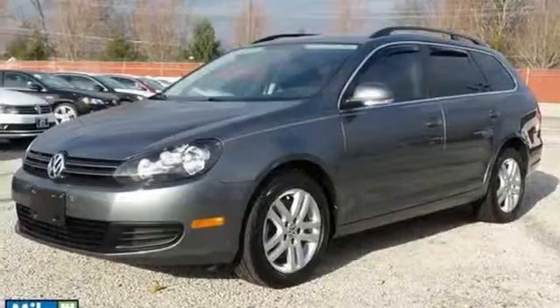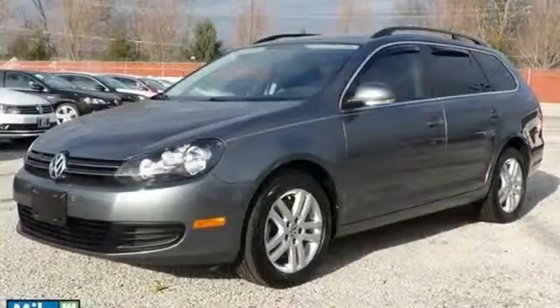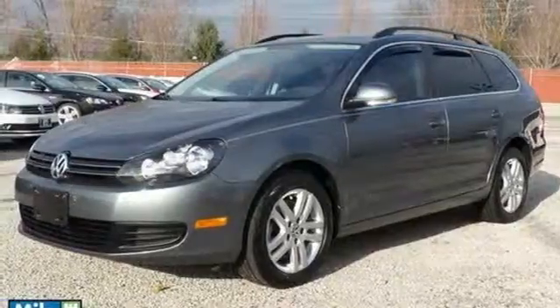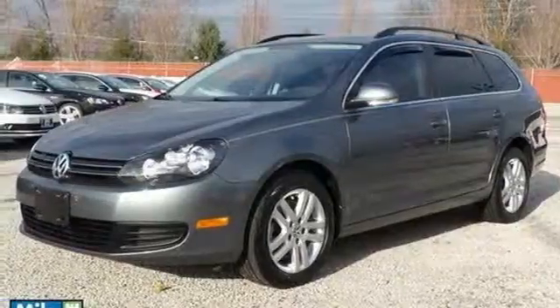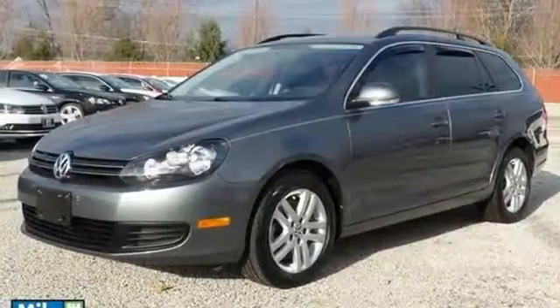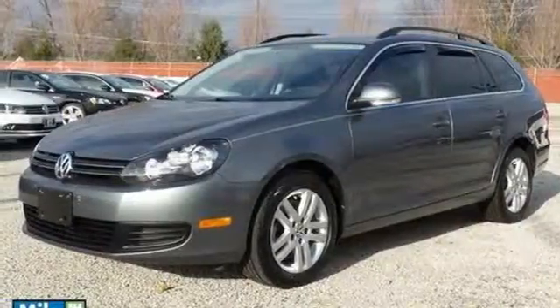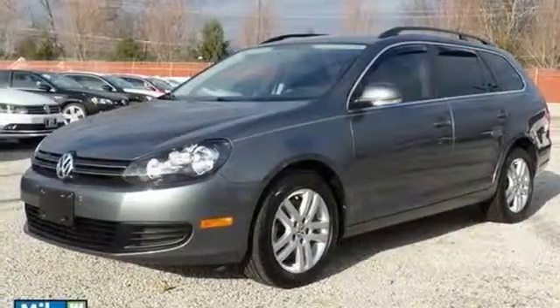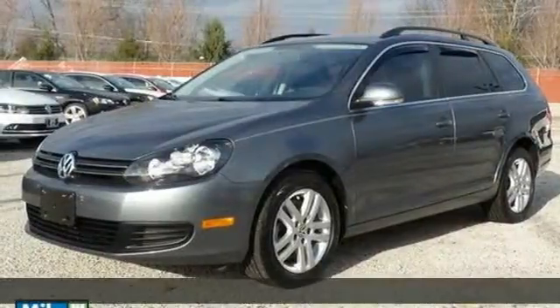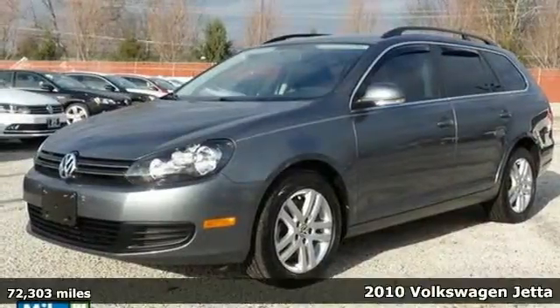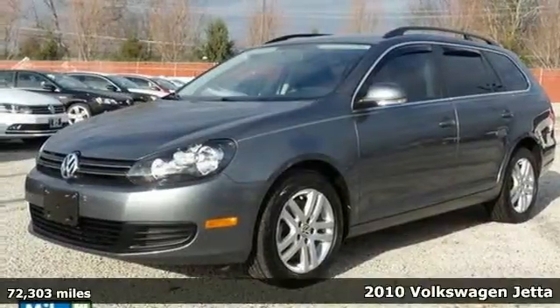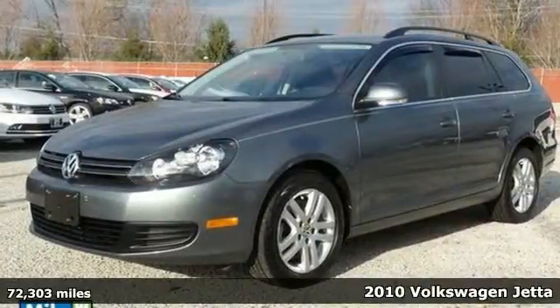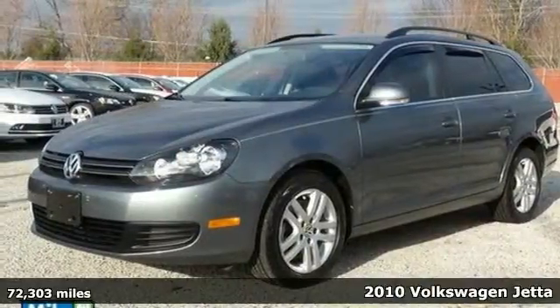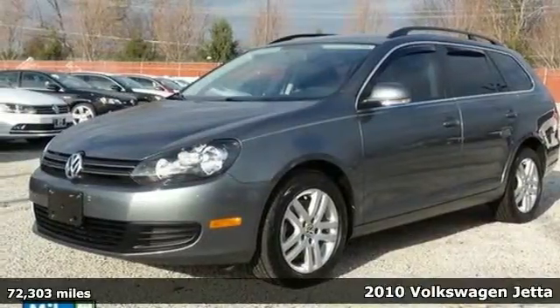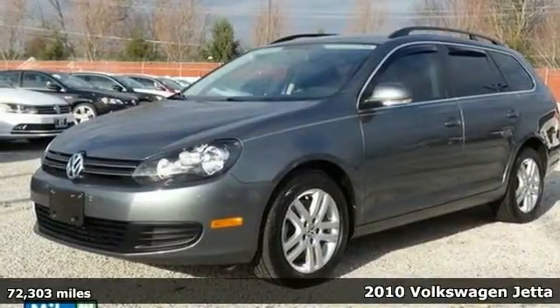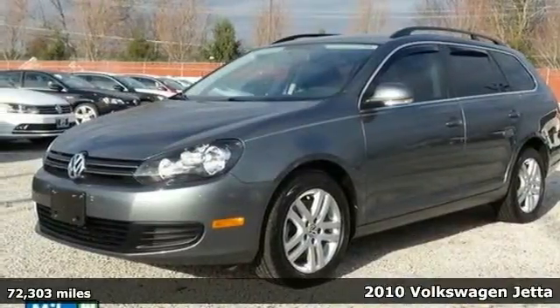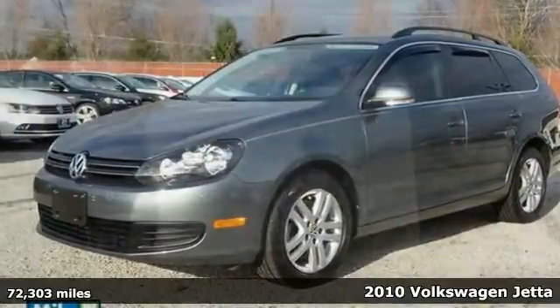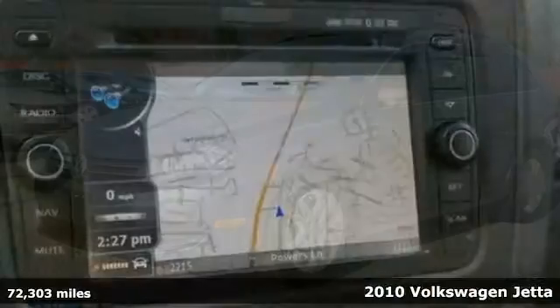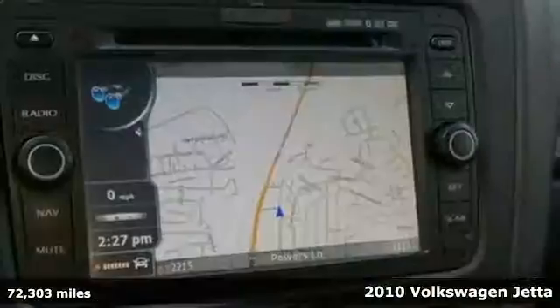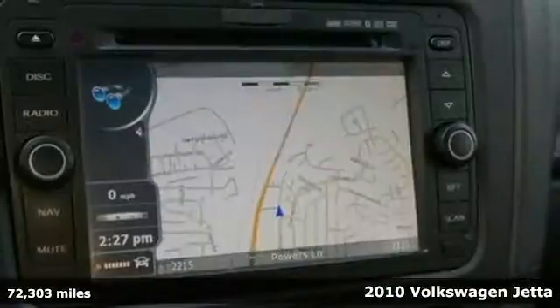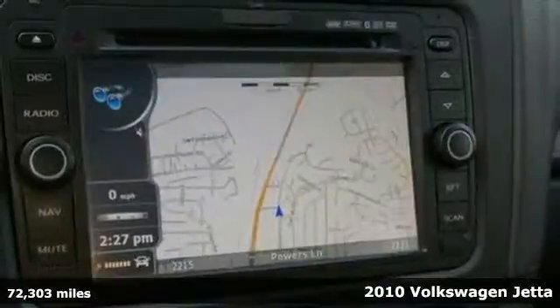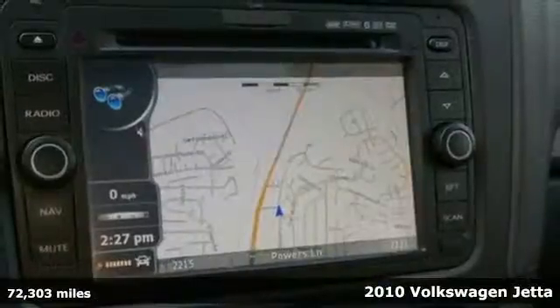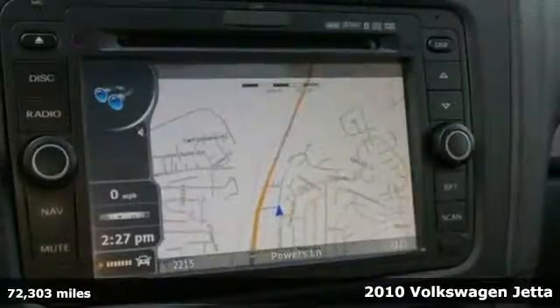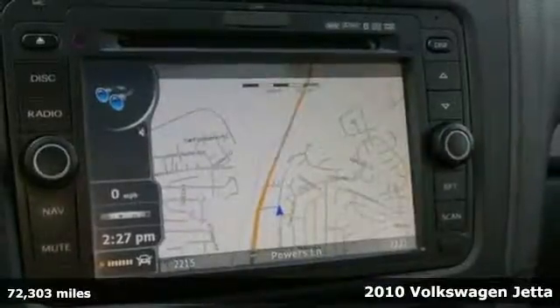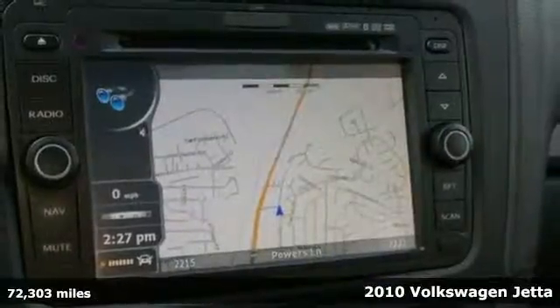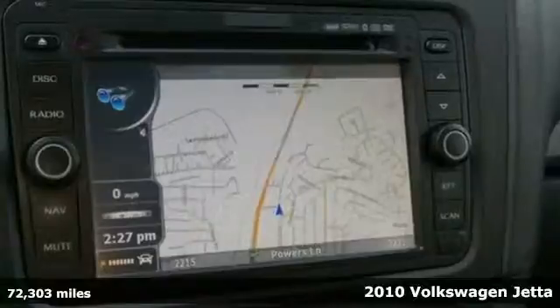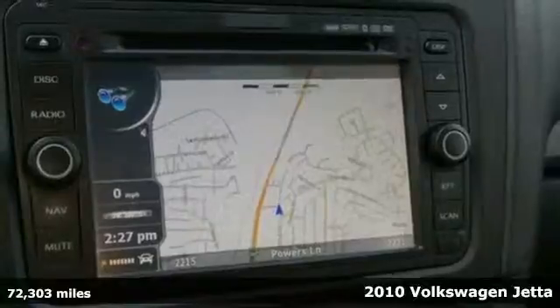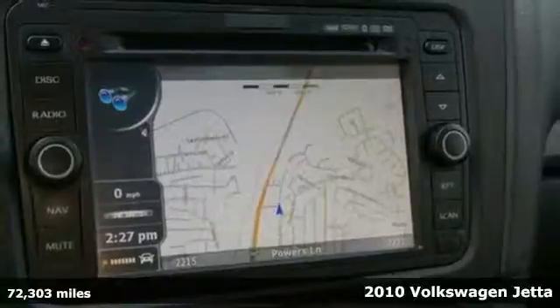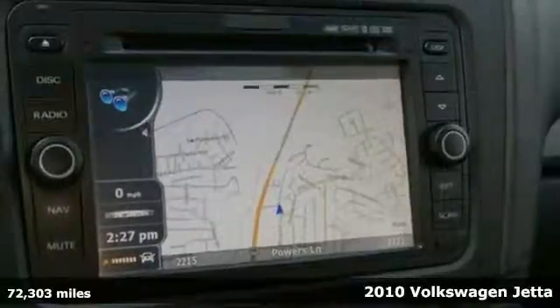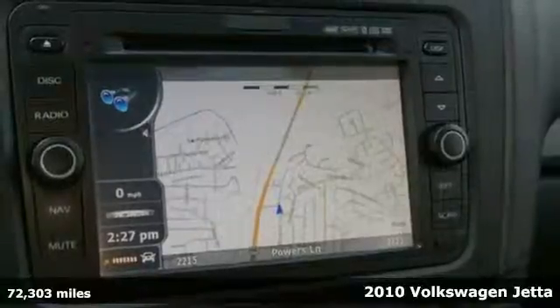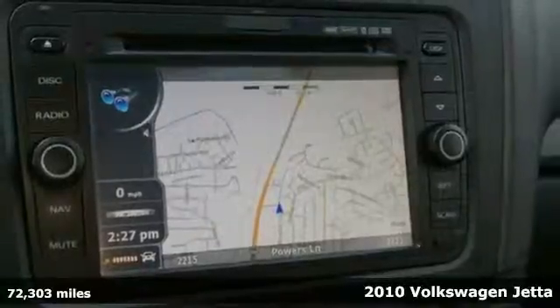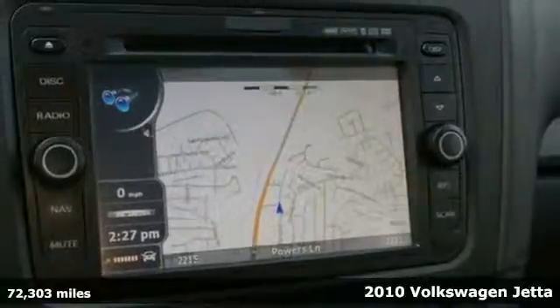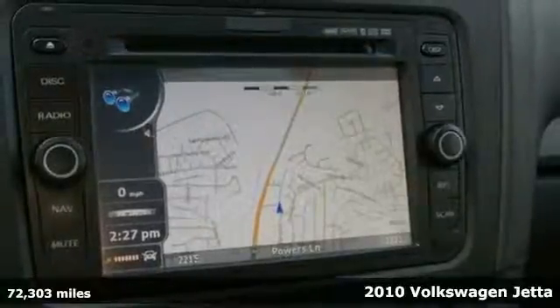It's a 2010 Volkswagen Jetta Sport Wagon. Cruising along knowing you're protected is priceless.